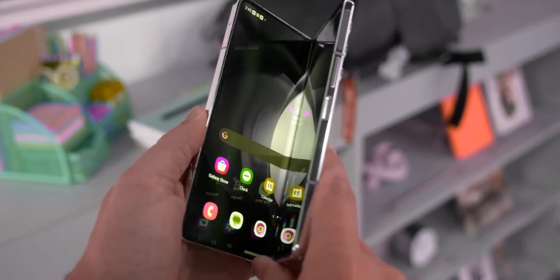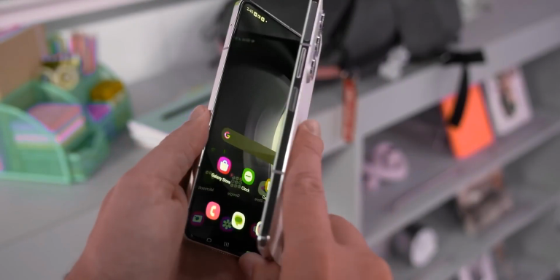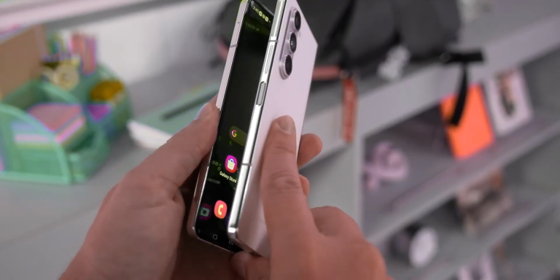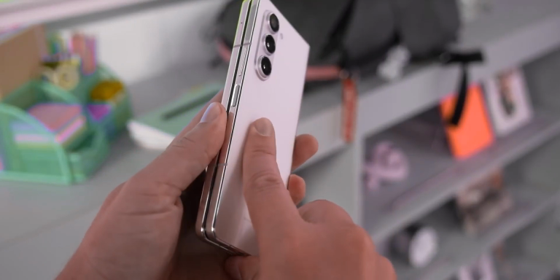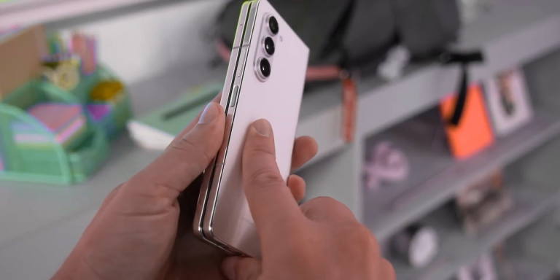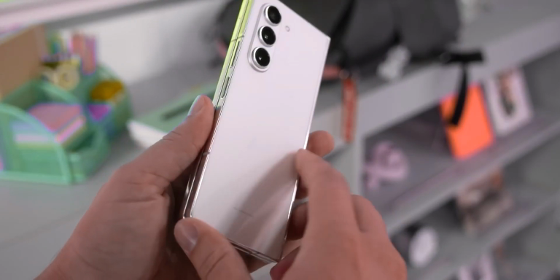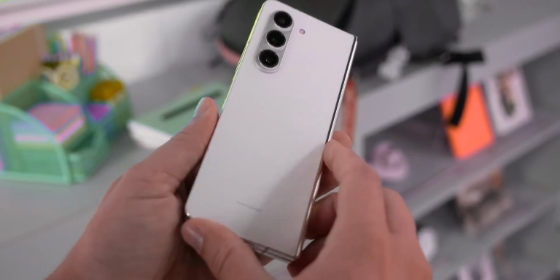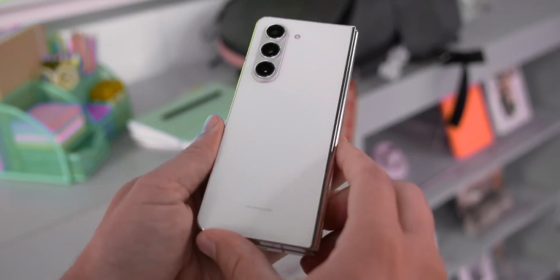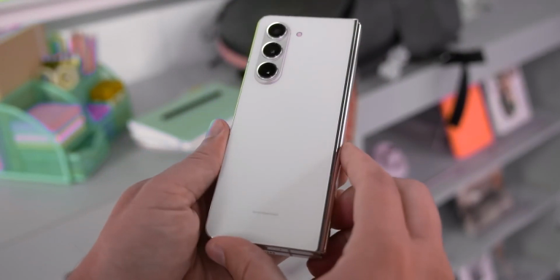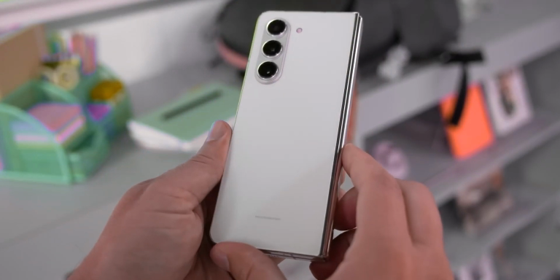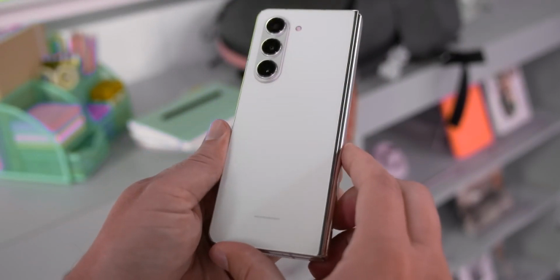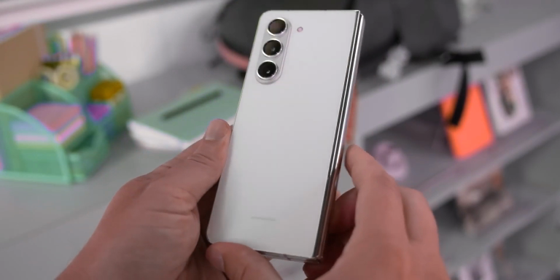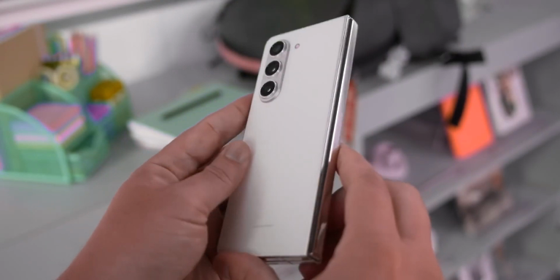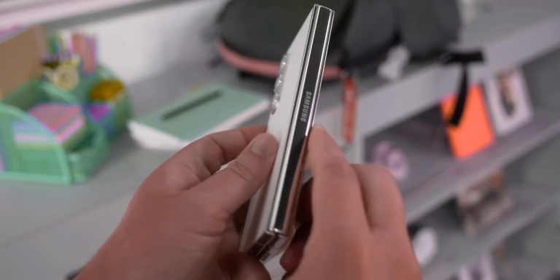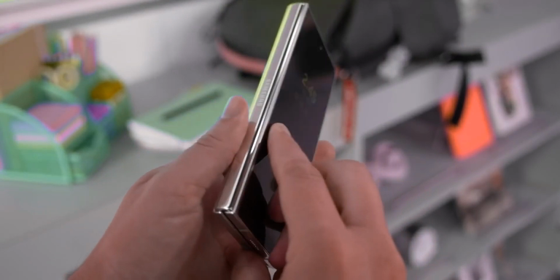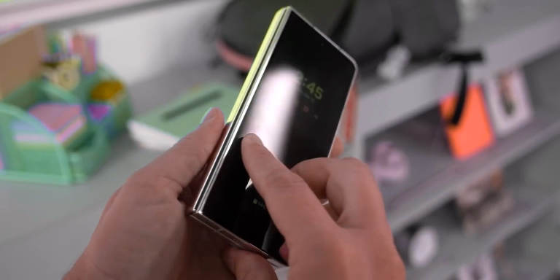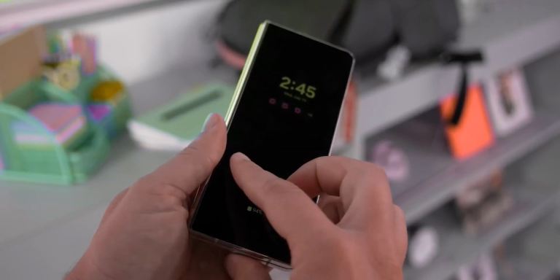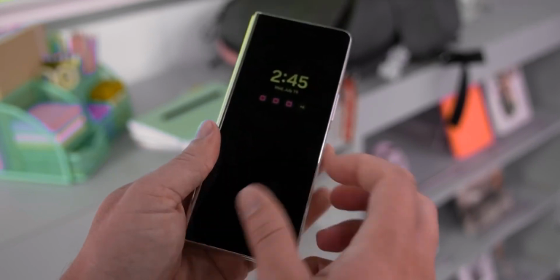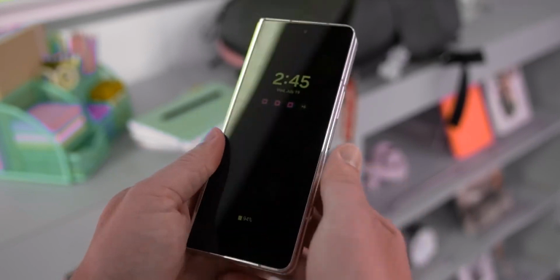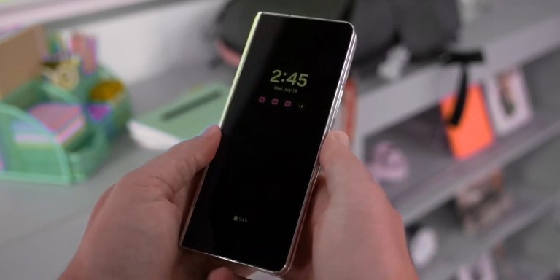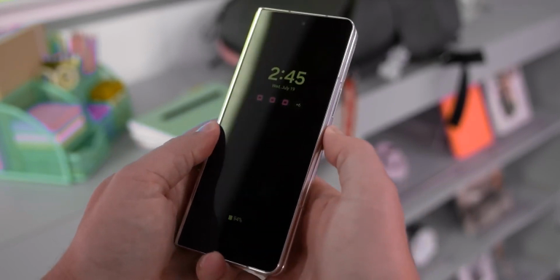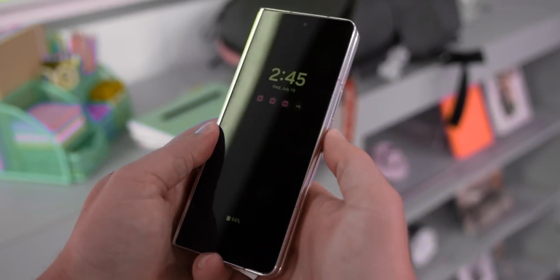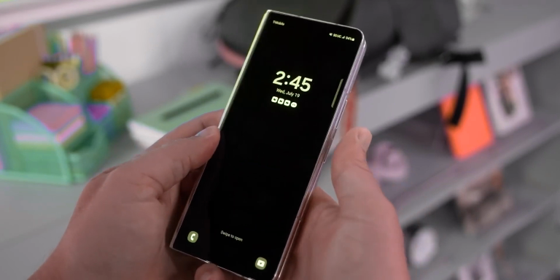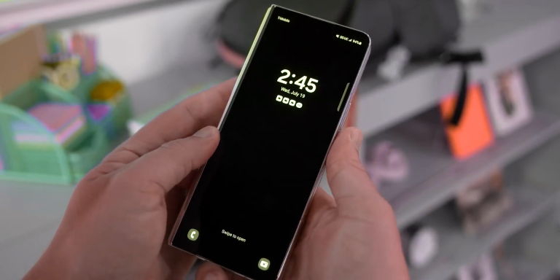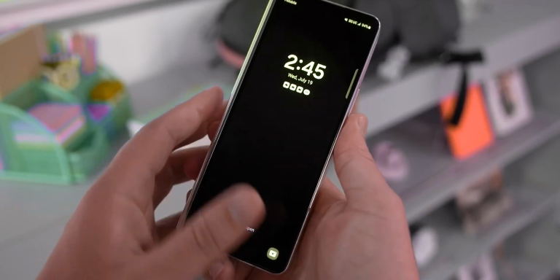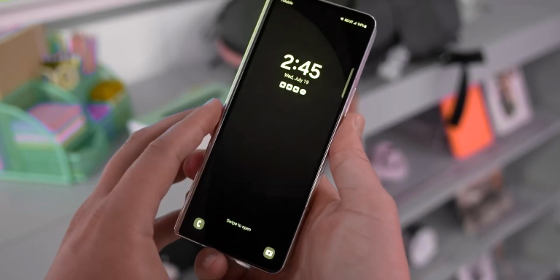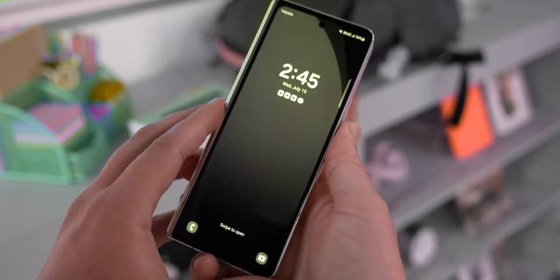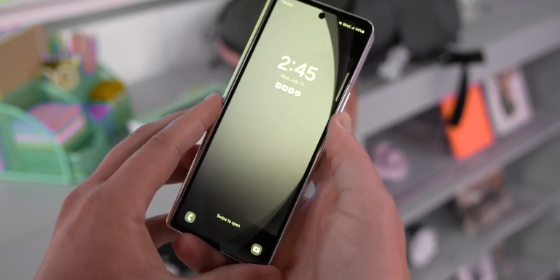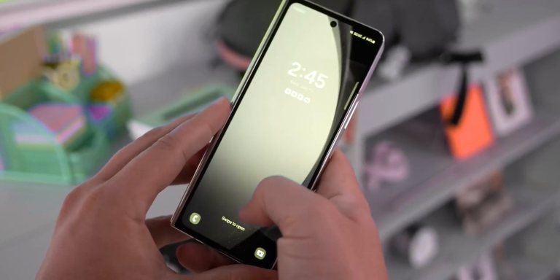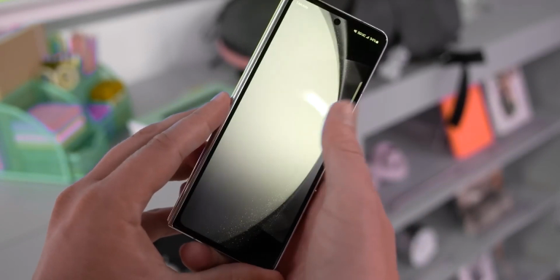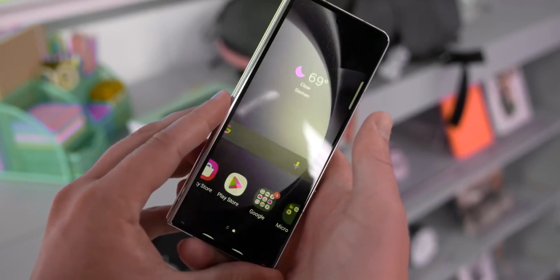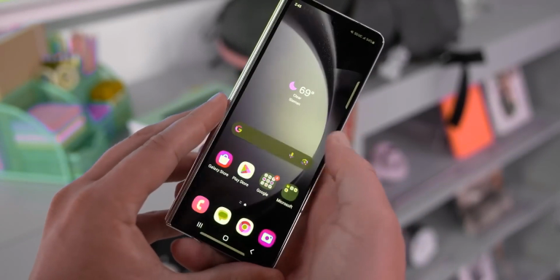It's too early for the Z Fold 6 rumors, so we'll have to wait and see how these pan out. And that's pretty much it!